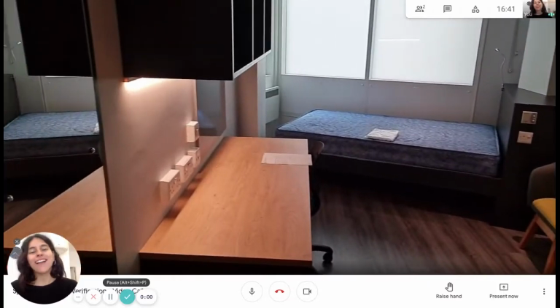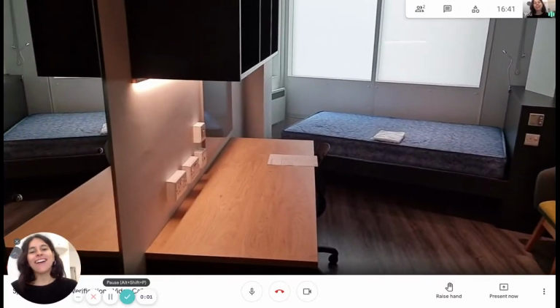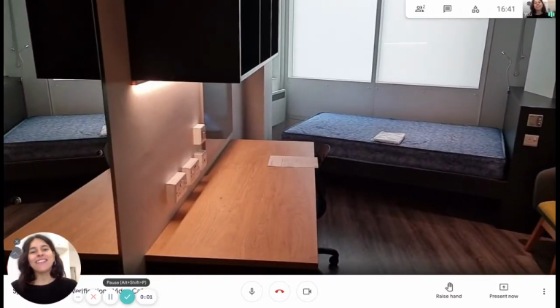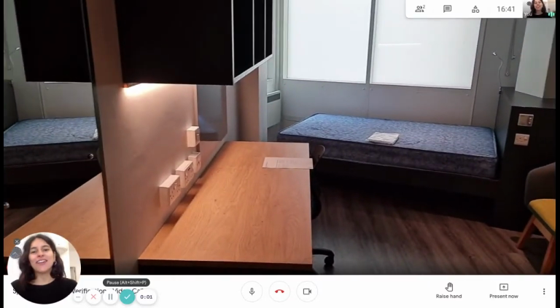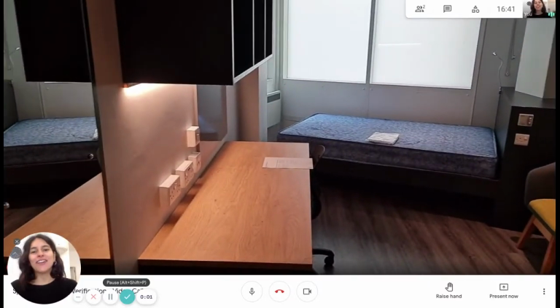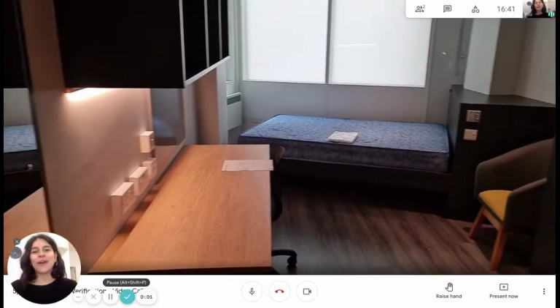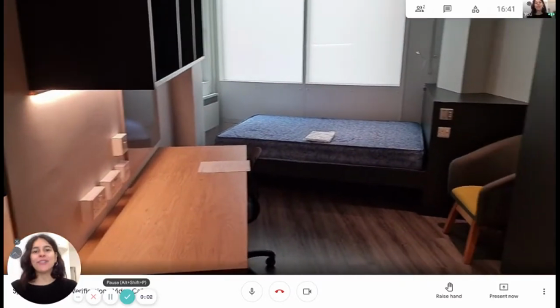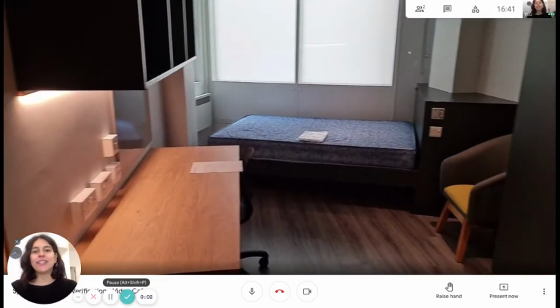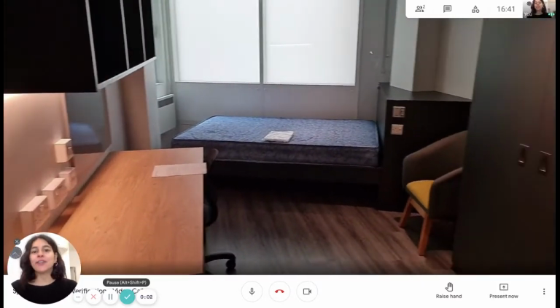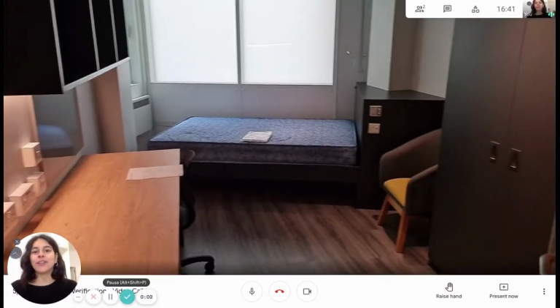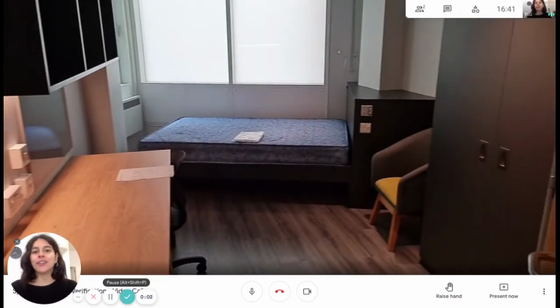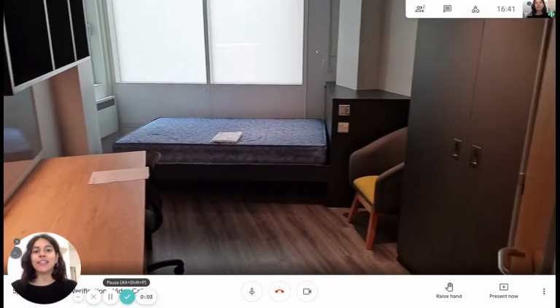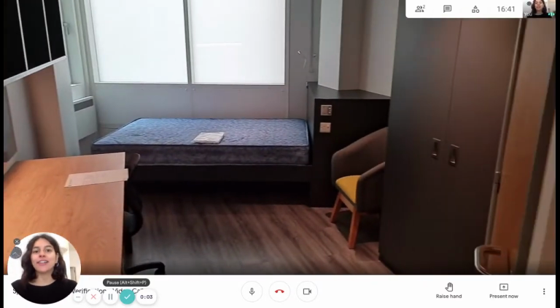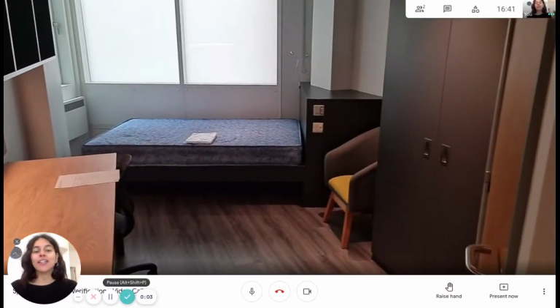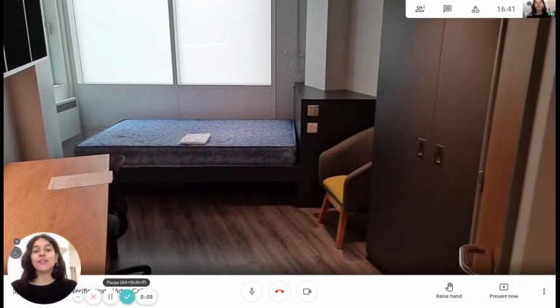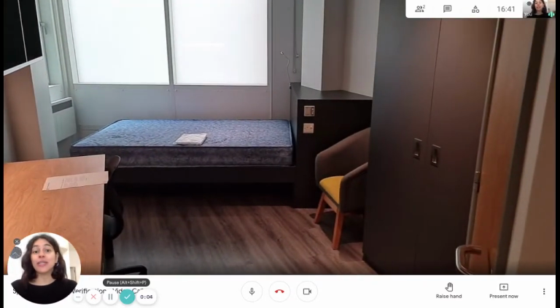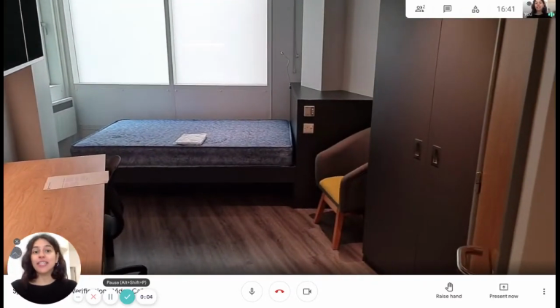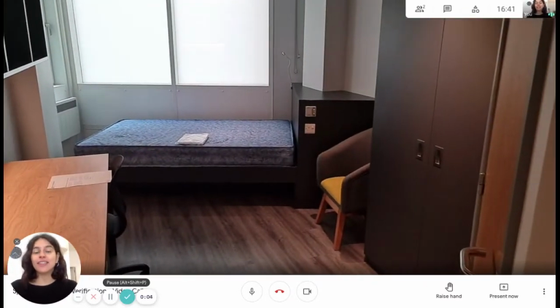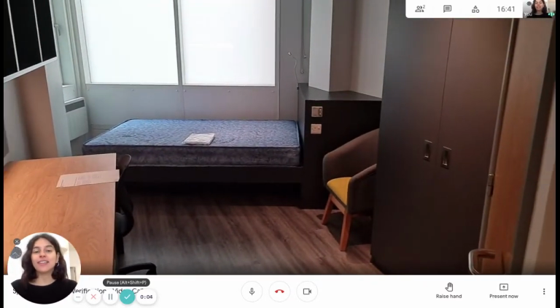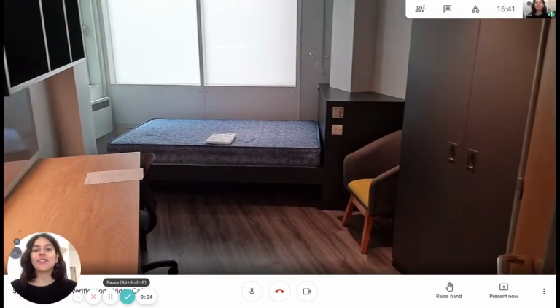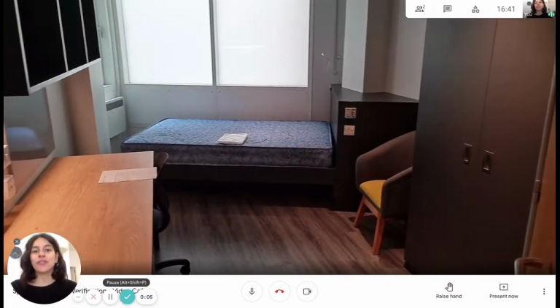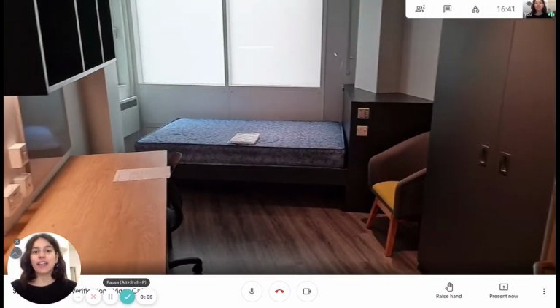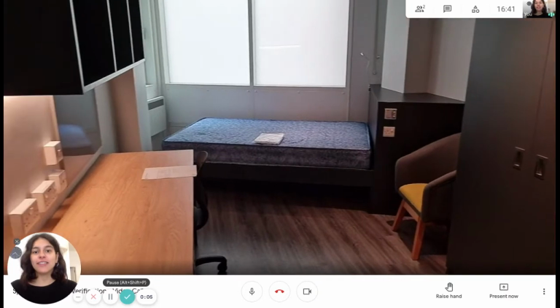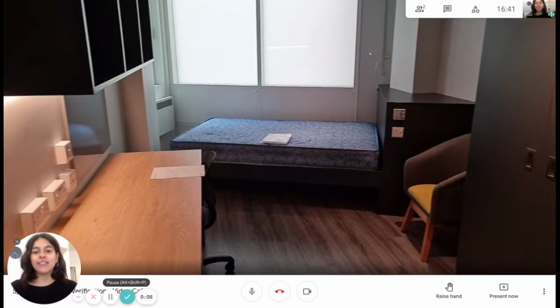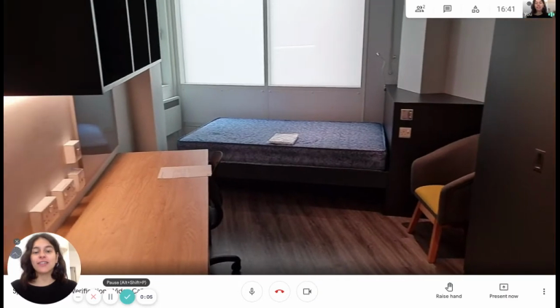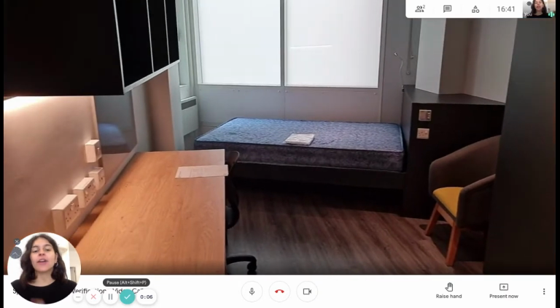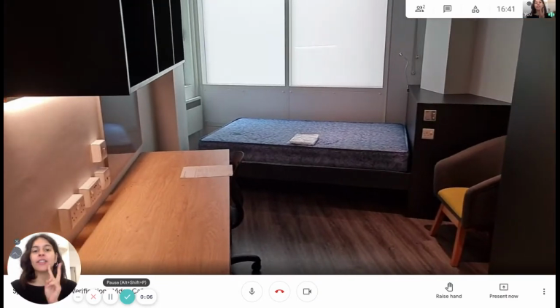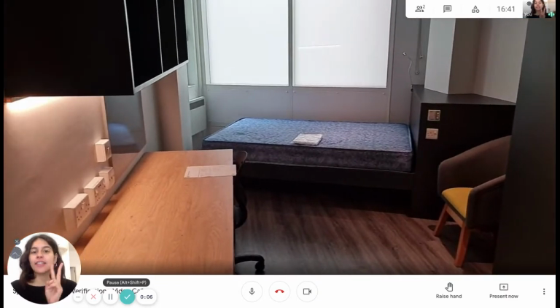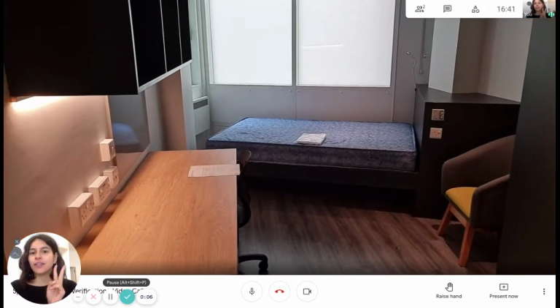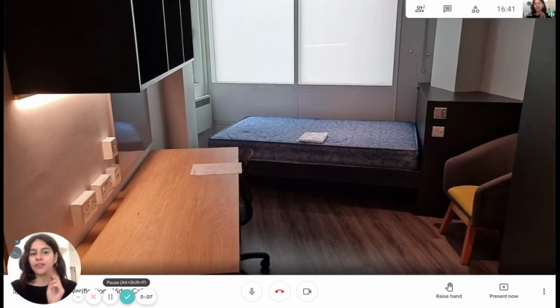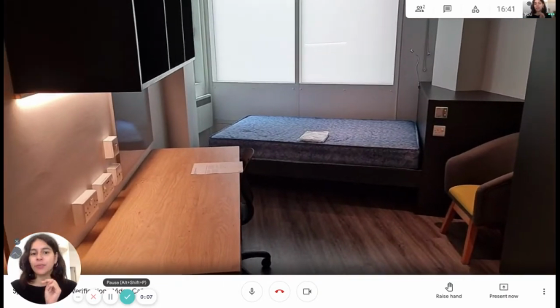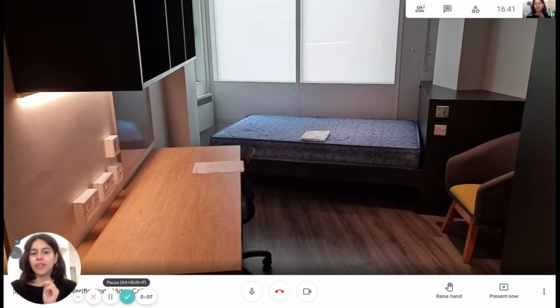Hi, I'm Sarah Francois at home today. I'm going to show you this suite in the student residence. We are on the second floor of the building.